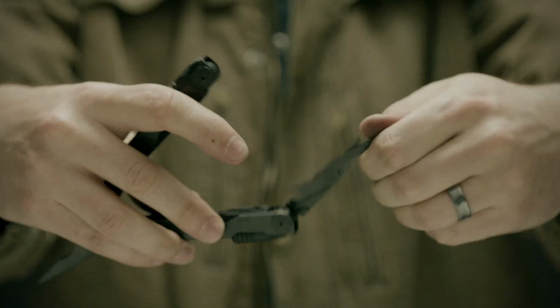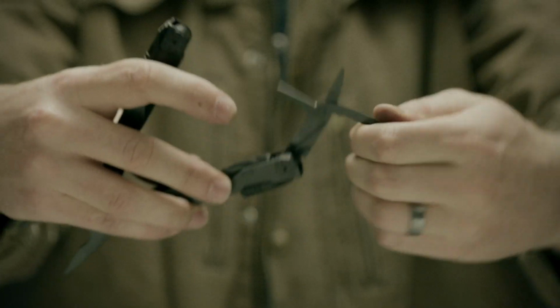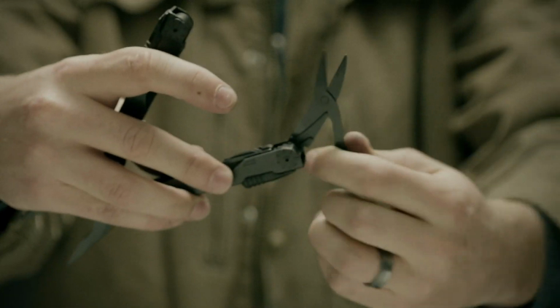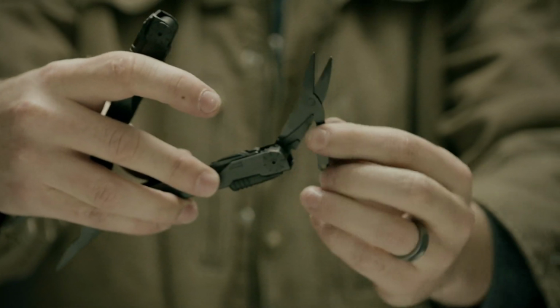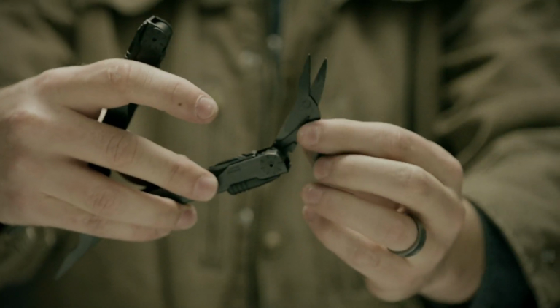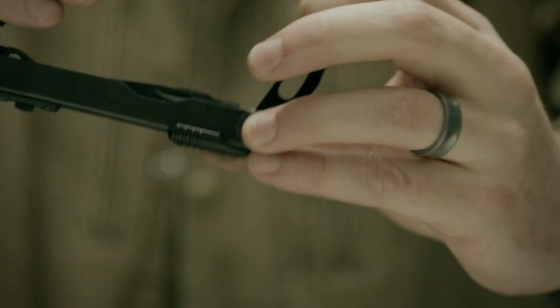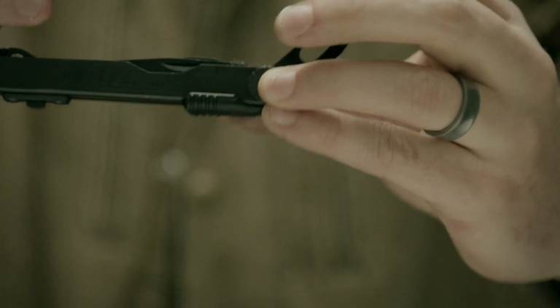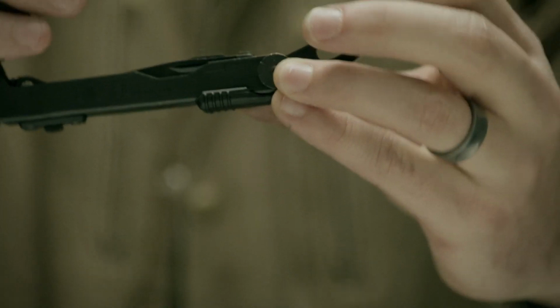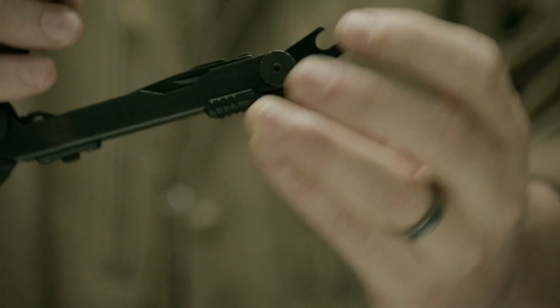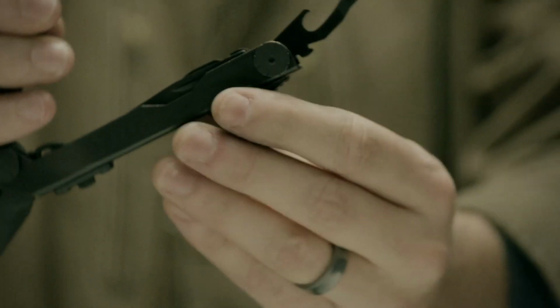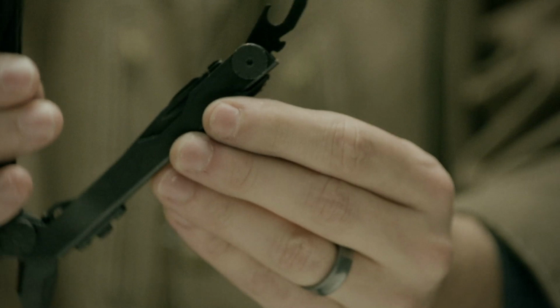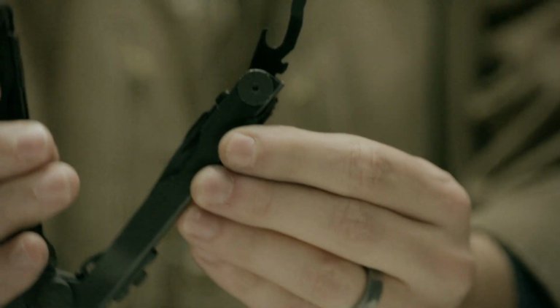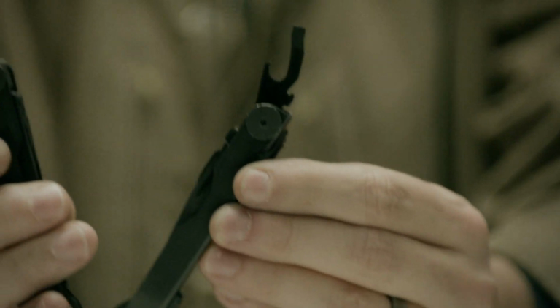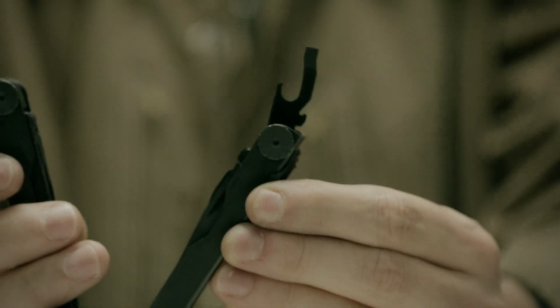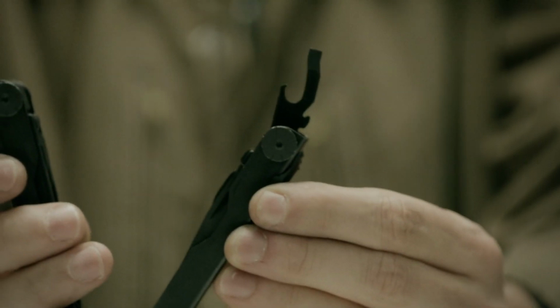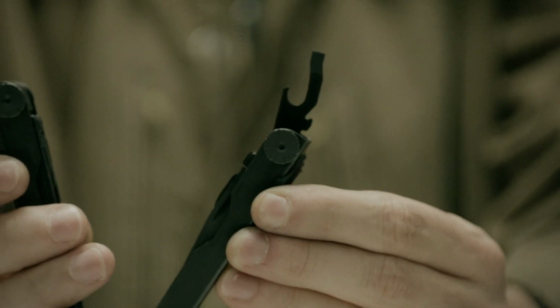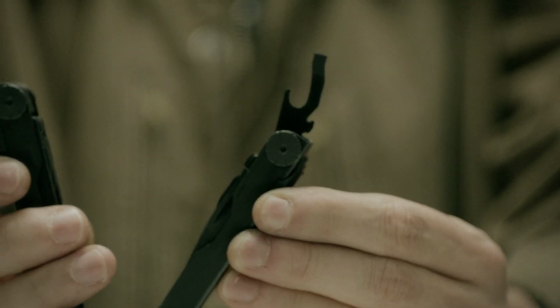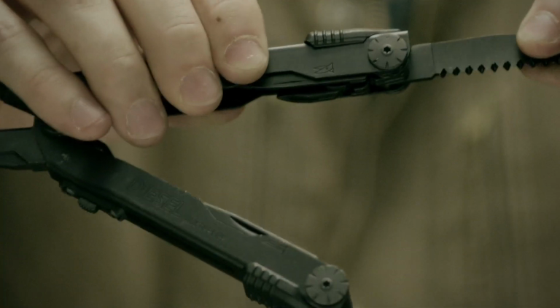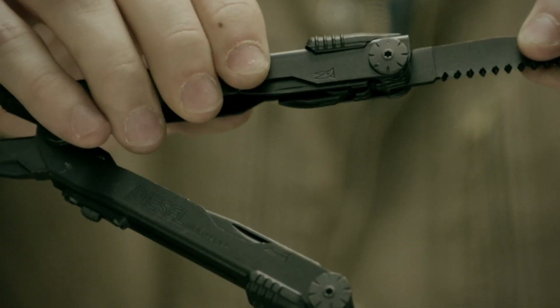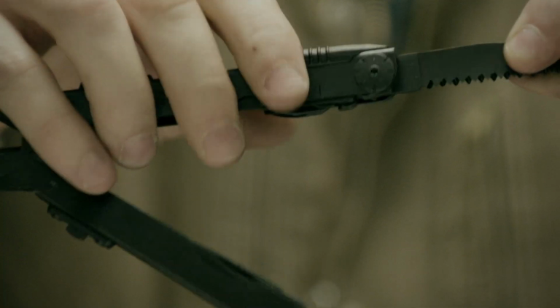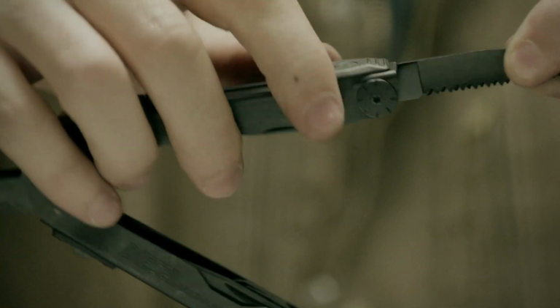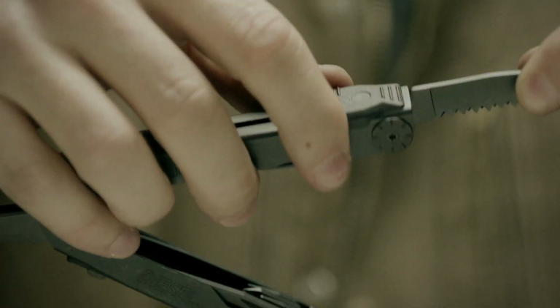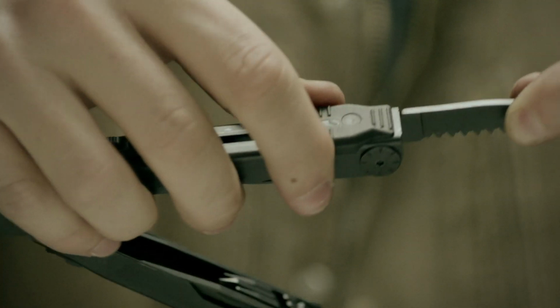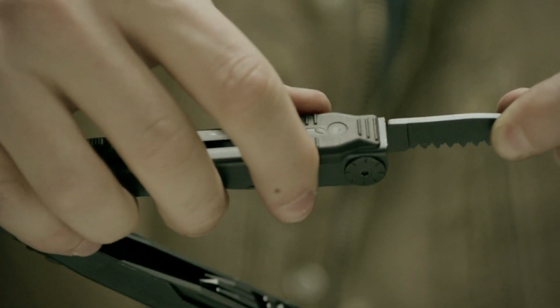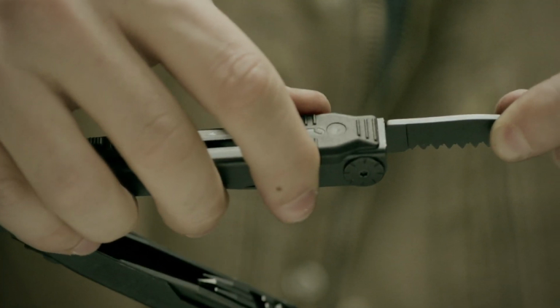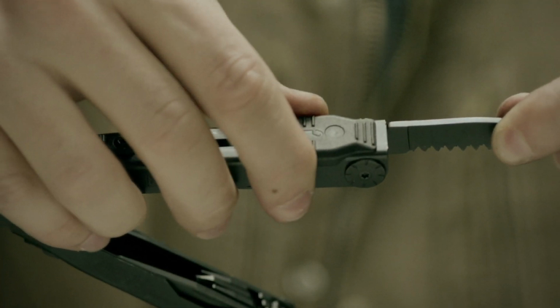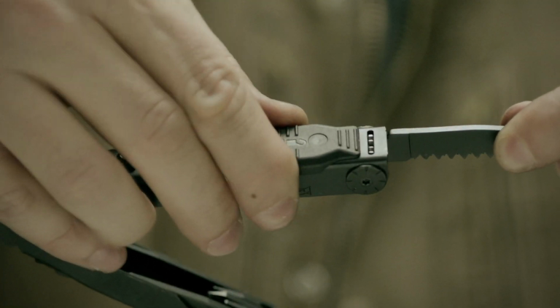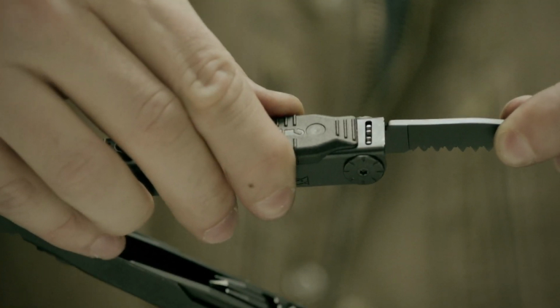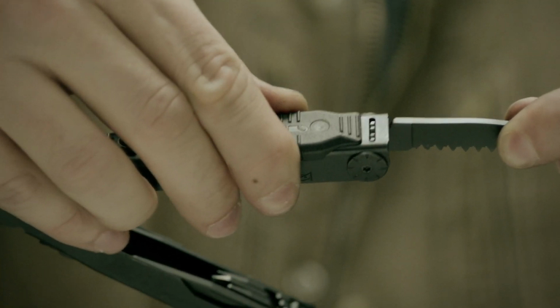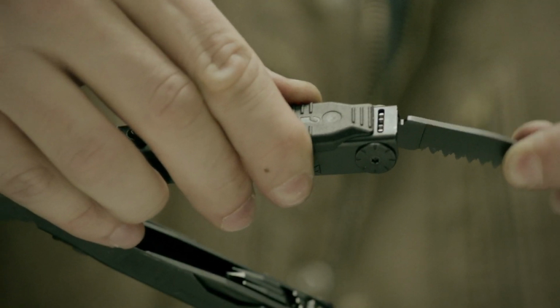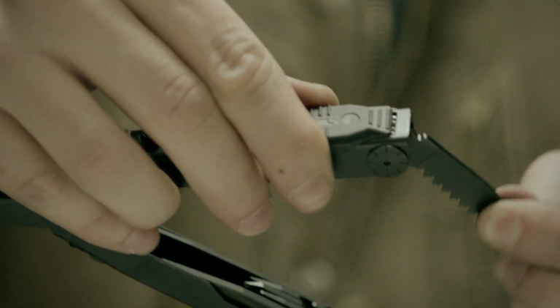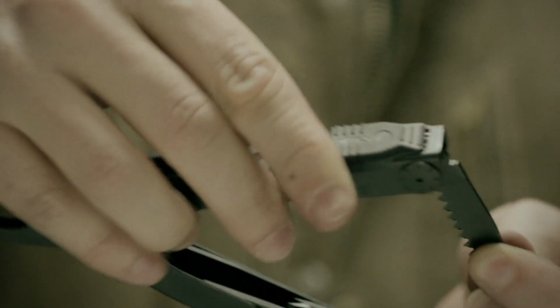Scissors, and a can and bottle opener, all of which lock into place for safe application using Gerber's patented Safety Plus system.